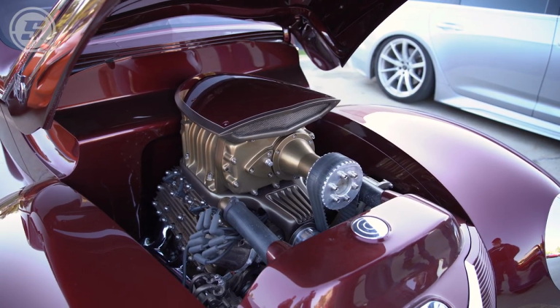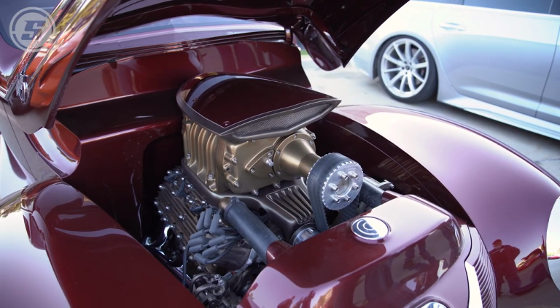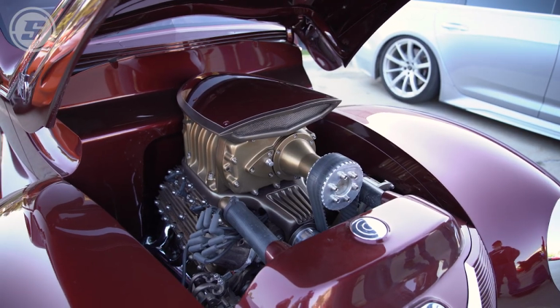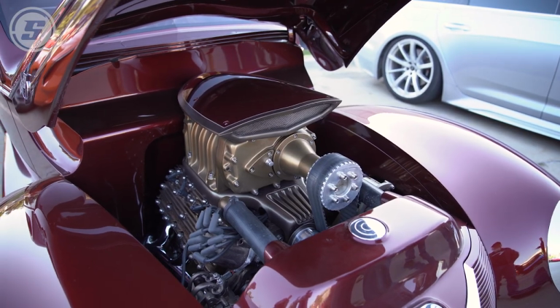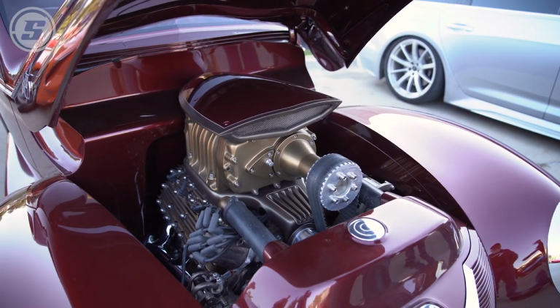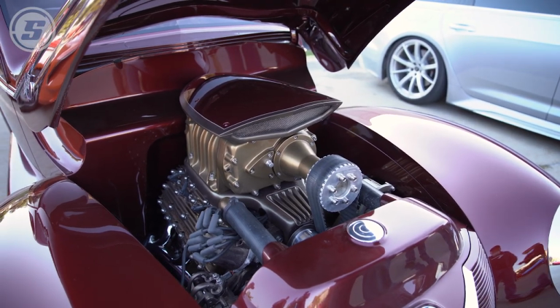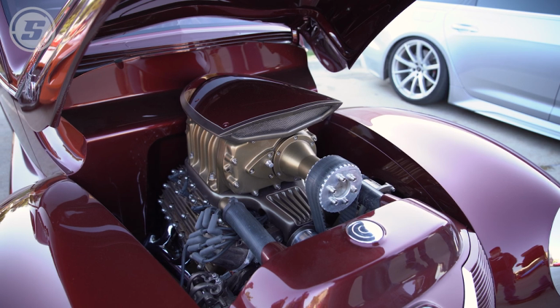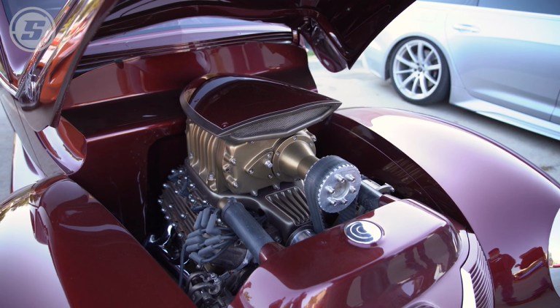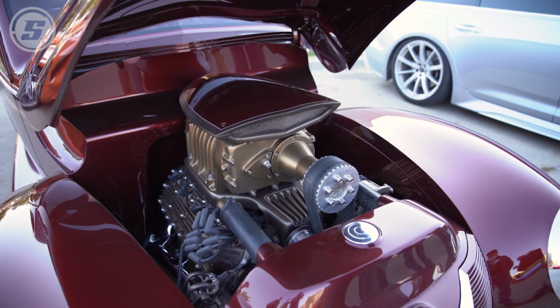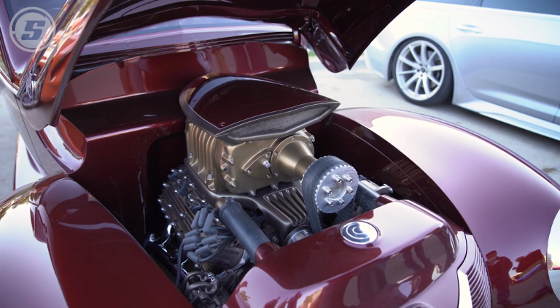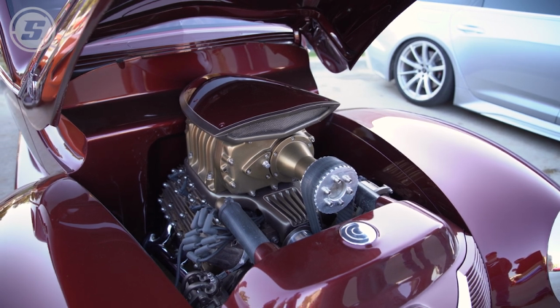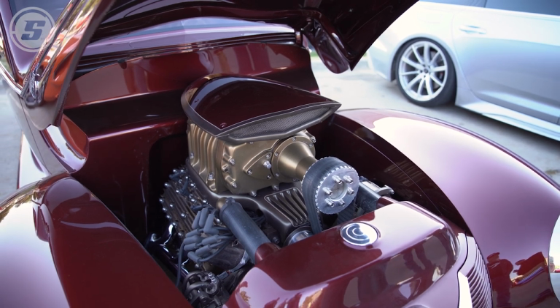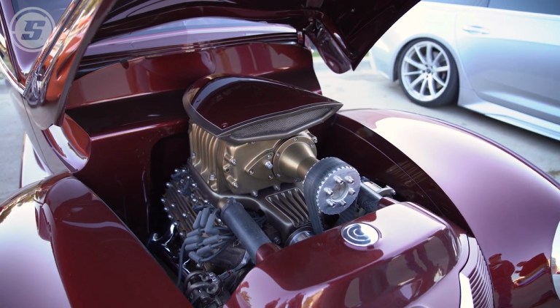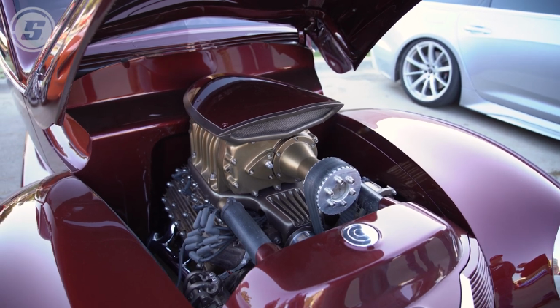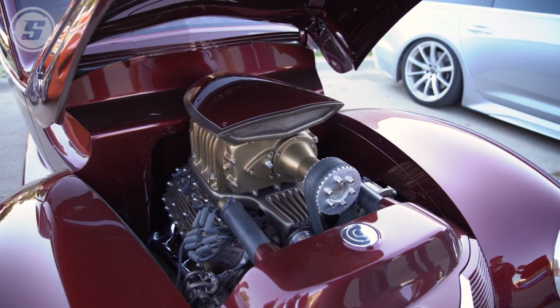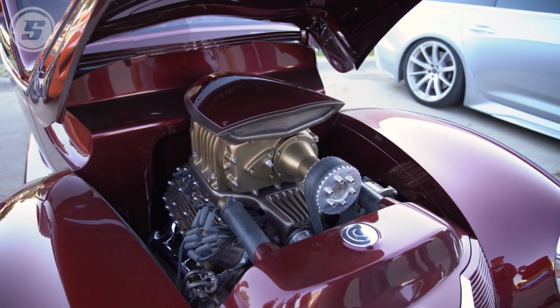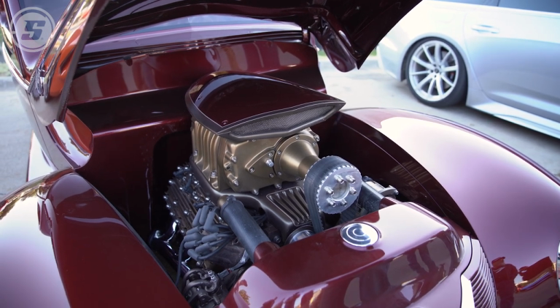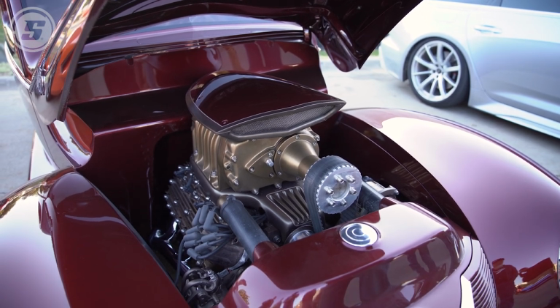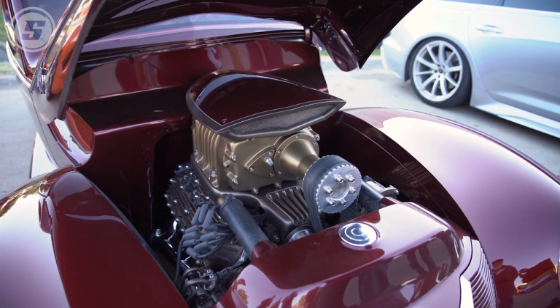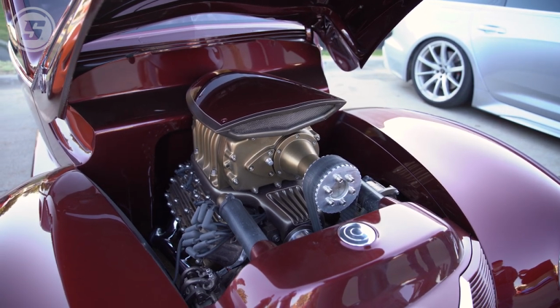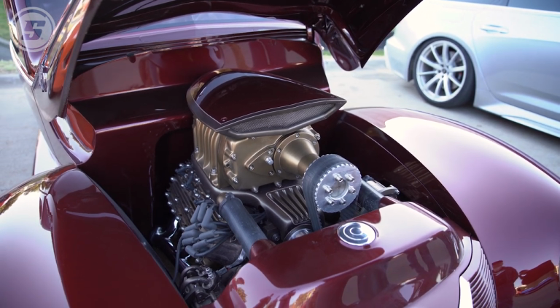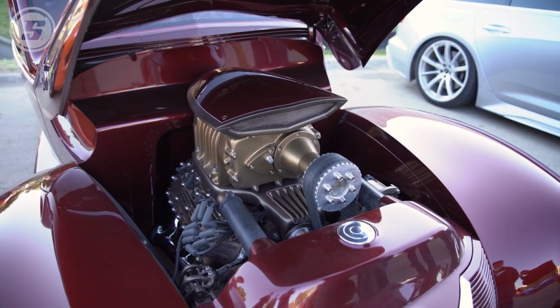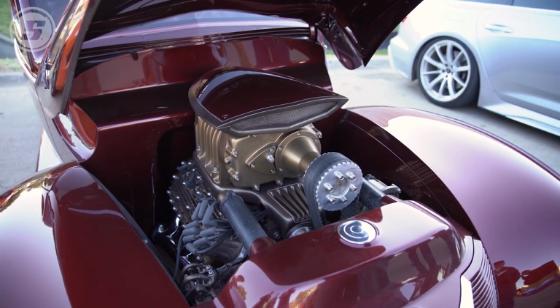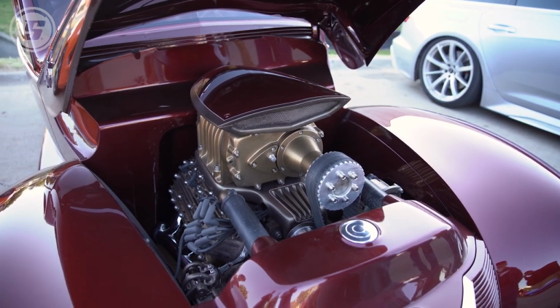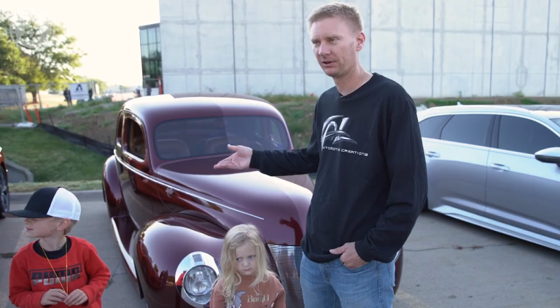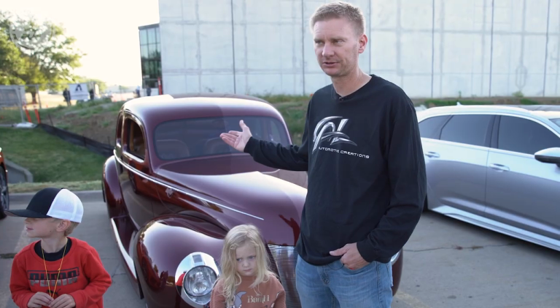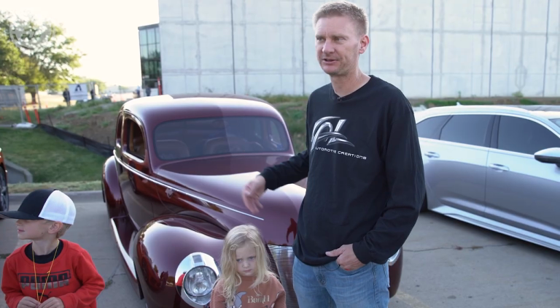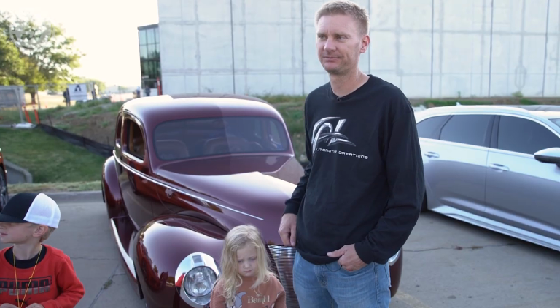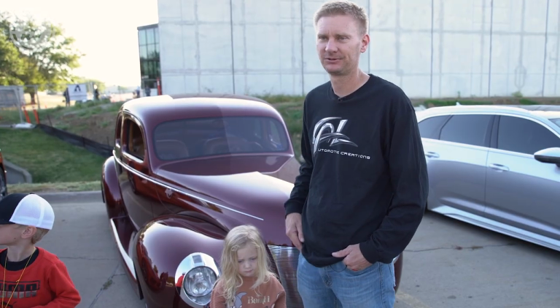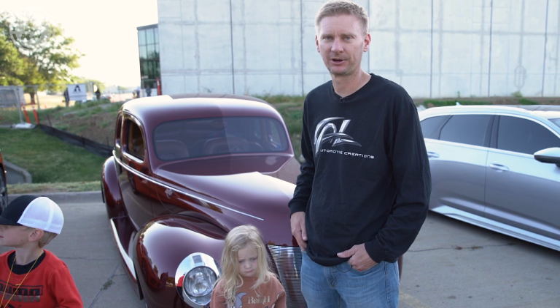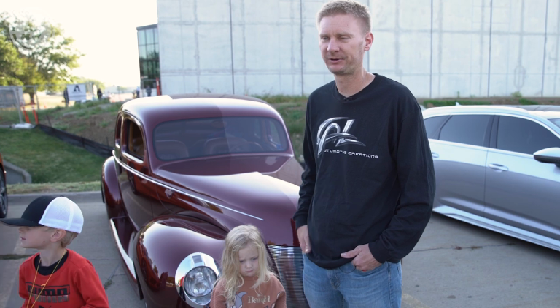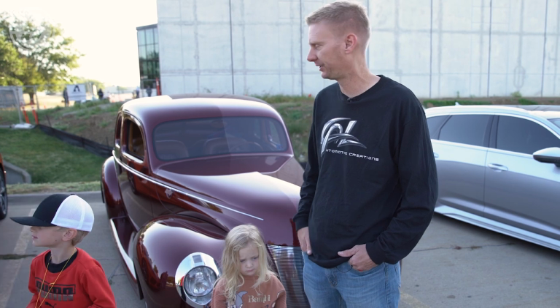This has got a blown flathead in it with a T56 six-speed transmission in it. We made all the suspension, front and rear.